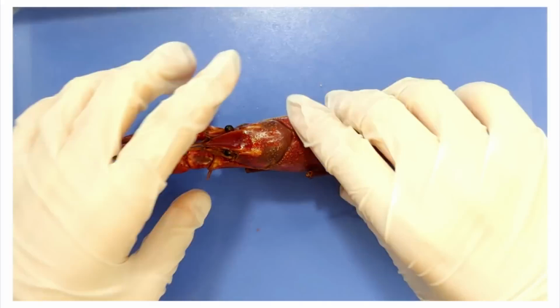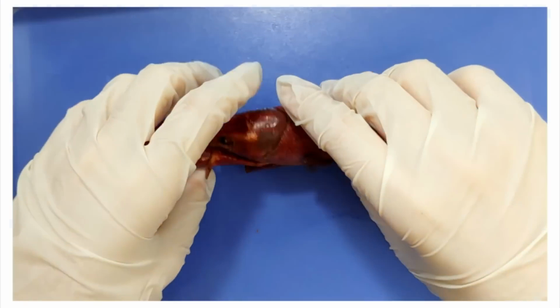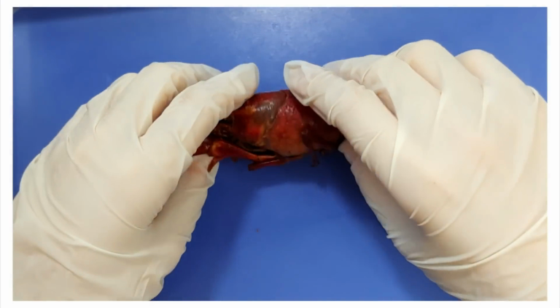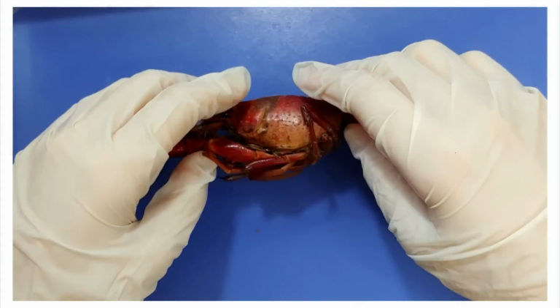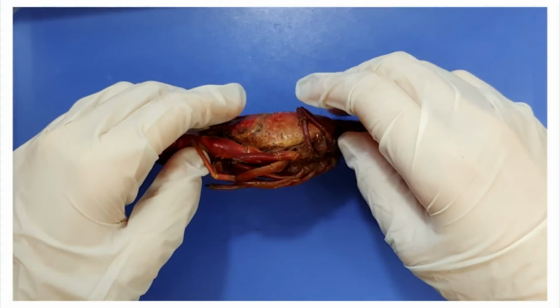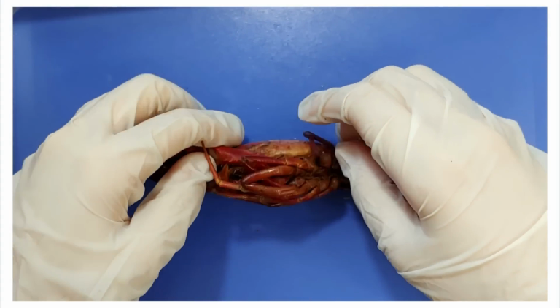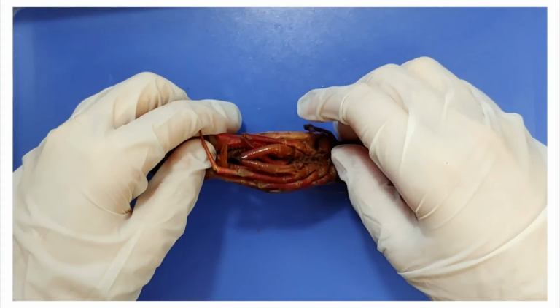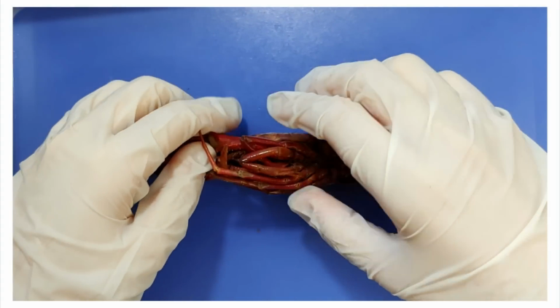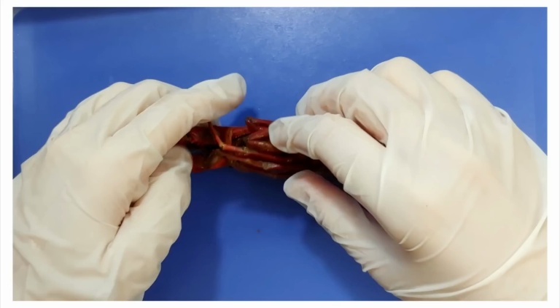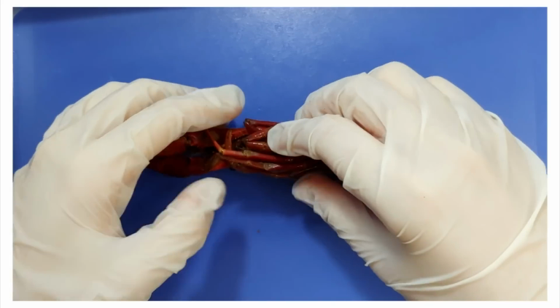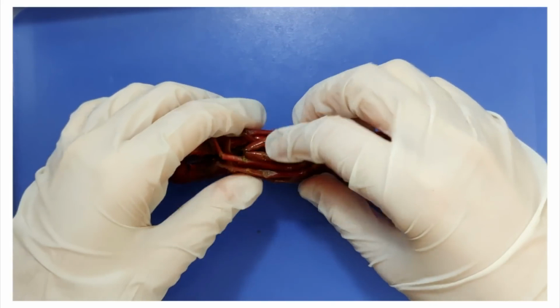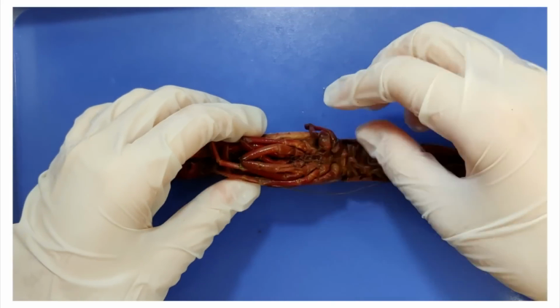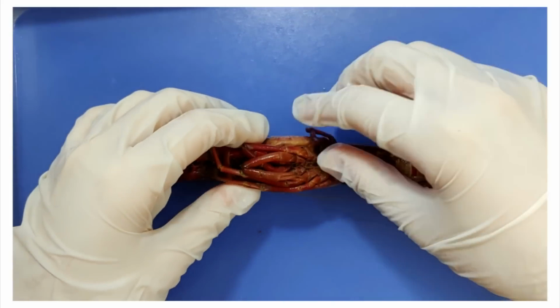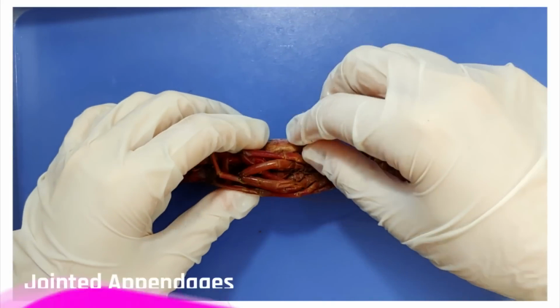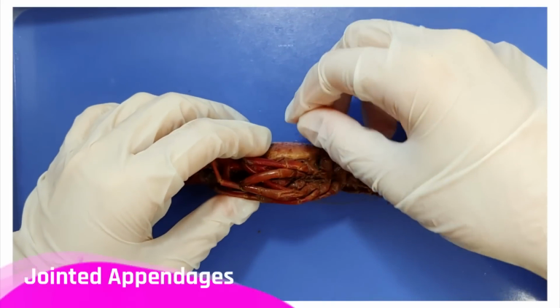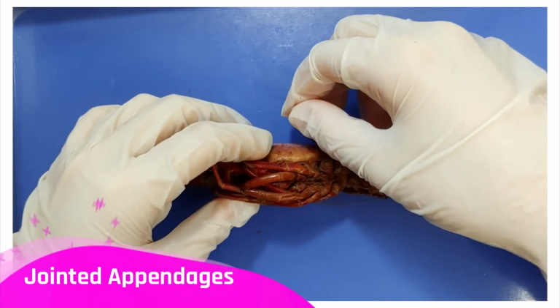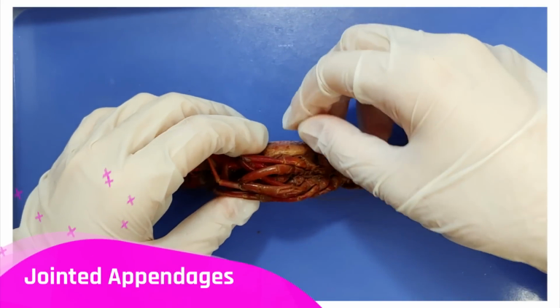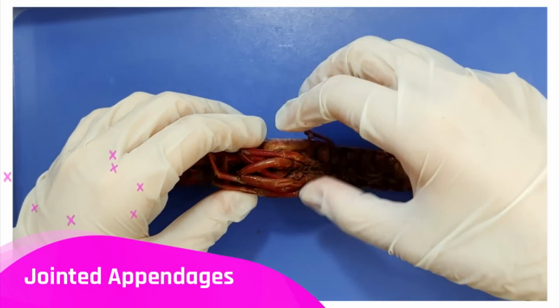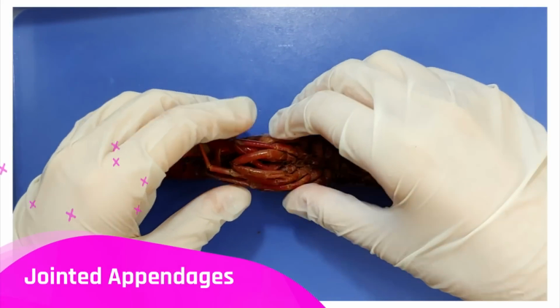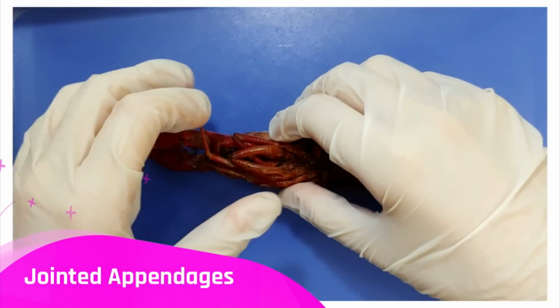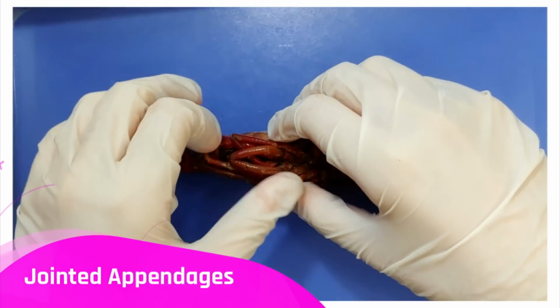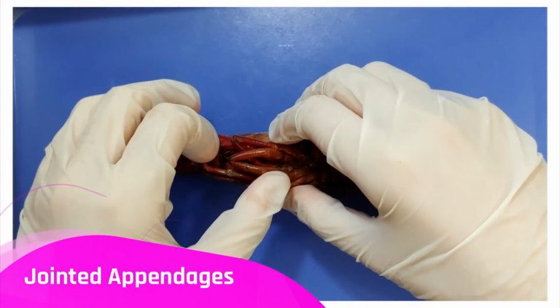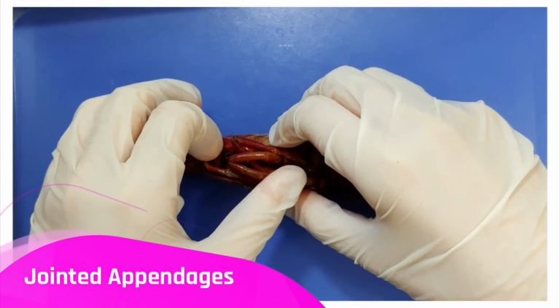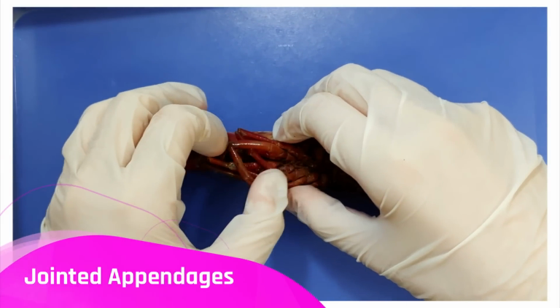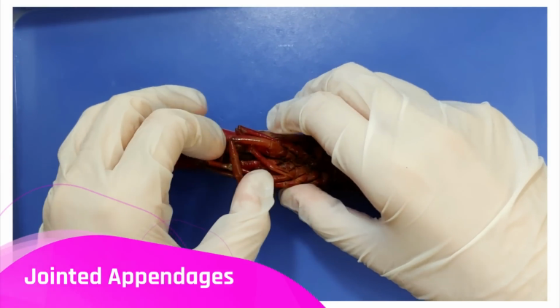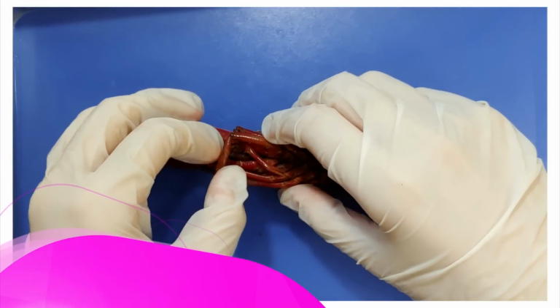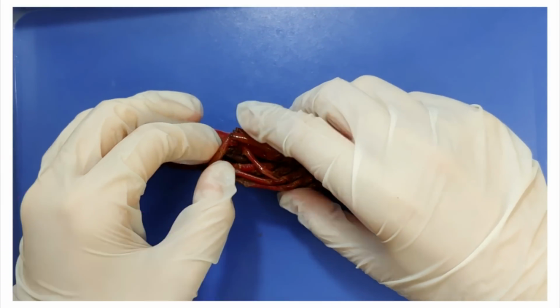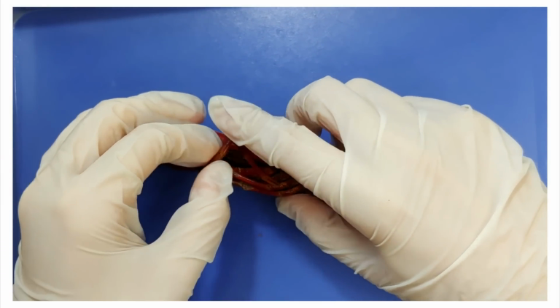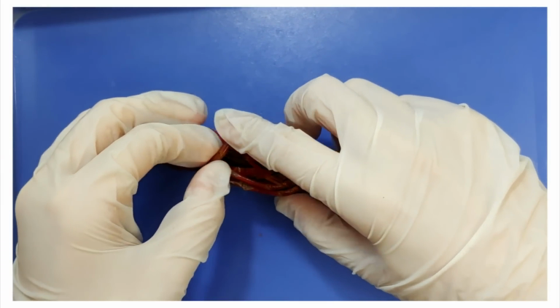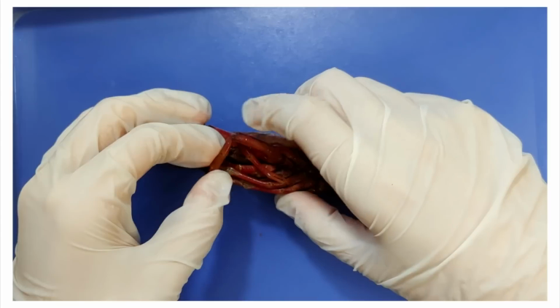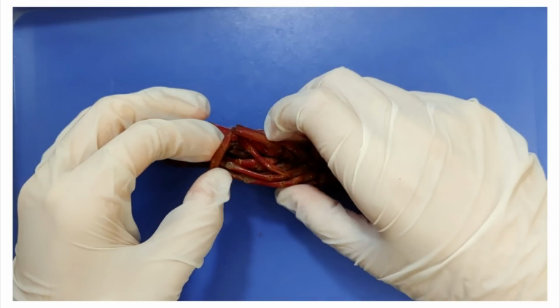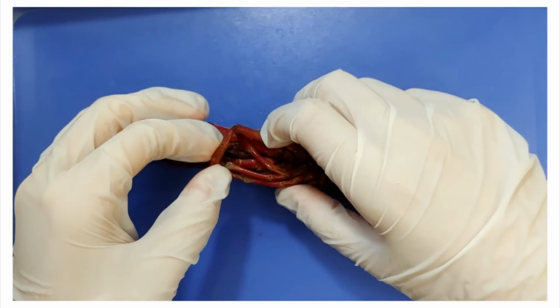So as you can see in the crayfish, its legs are jointed and it can bend back and forth like this.